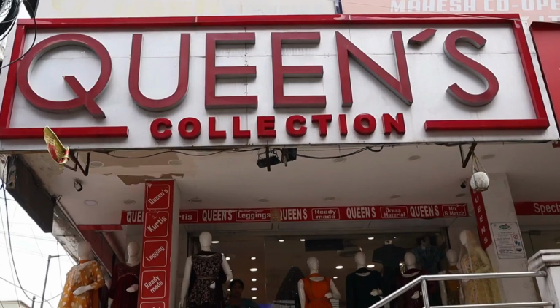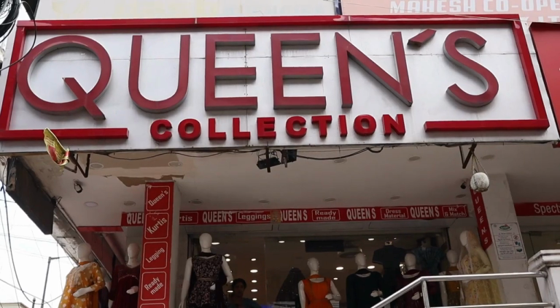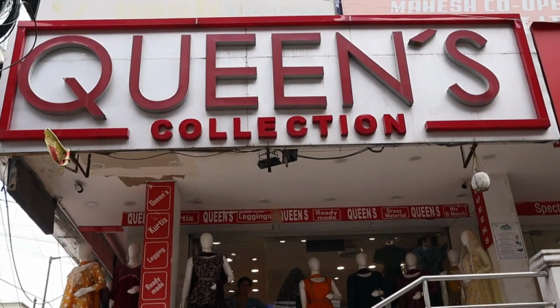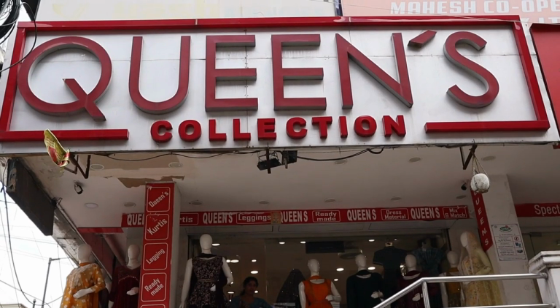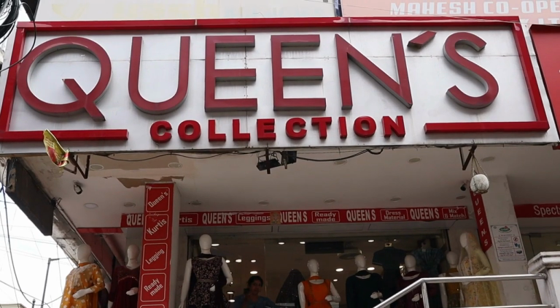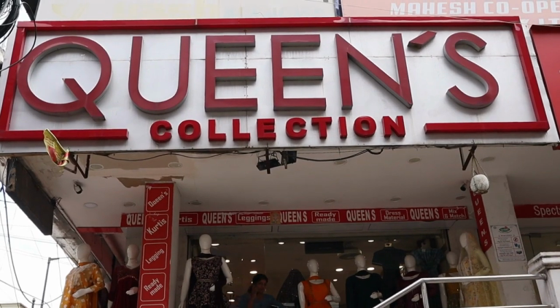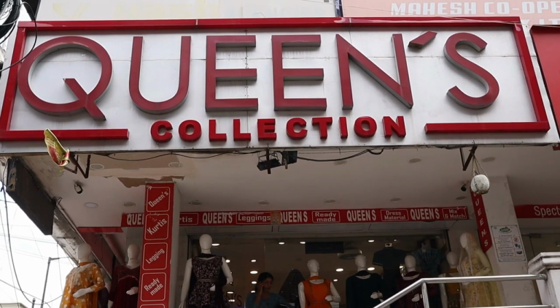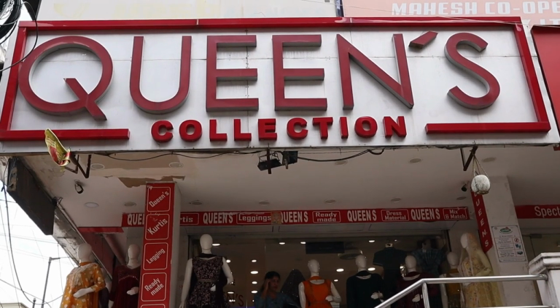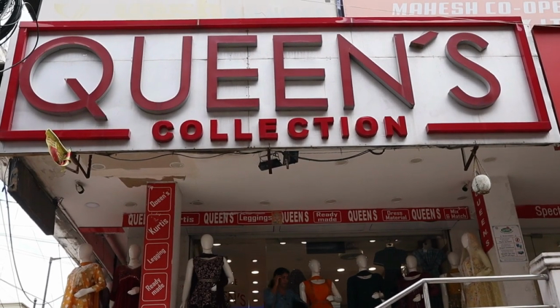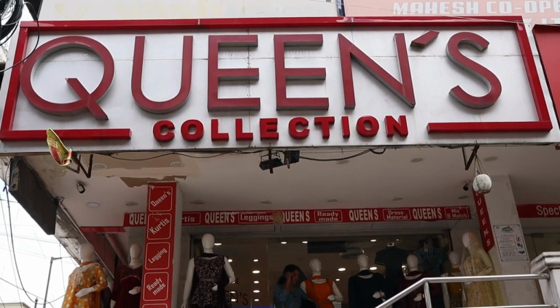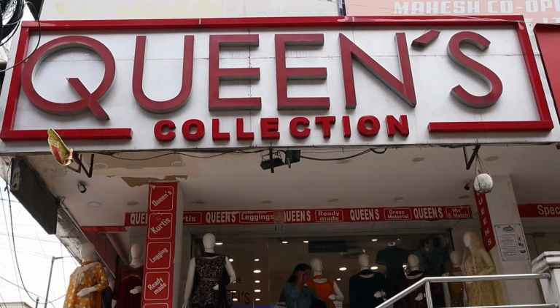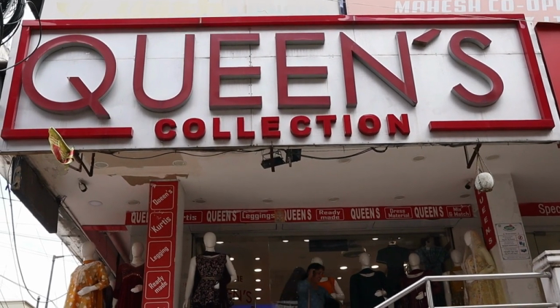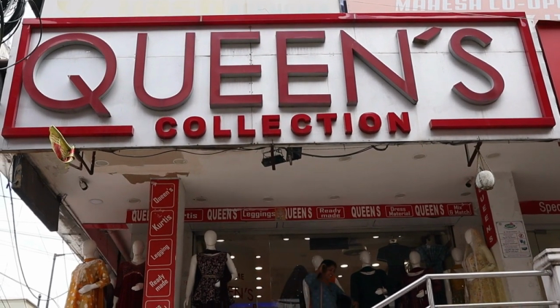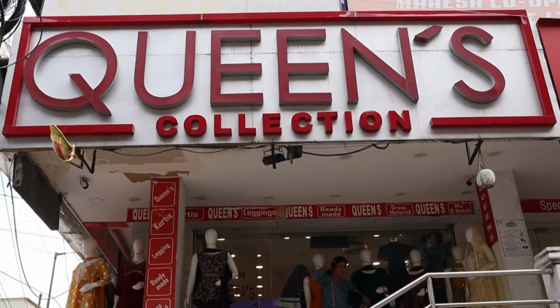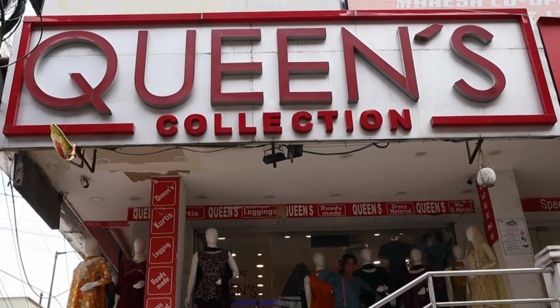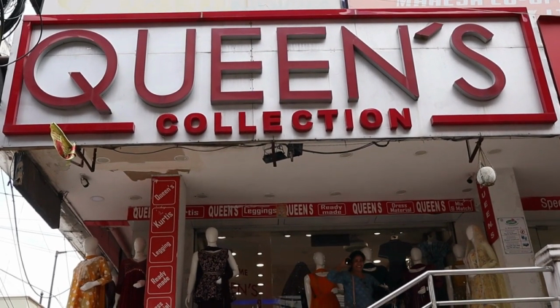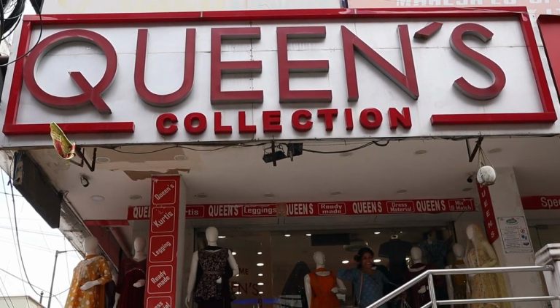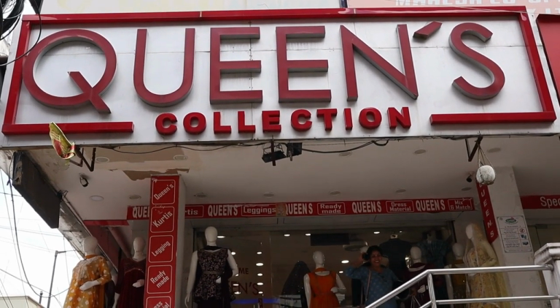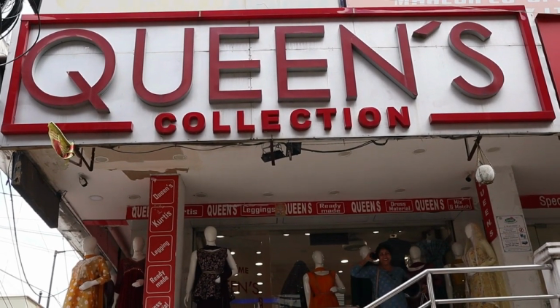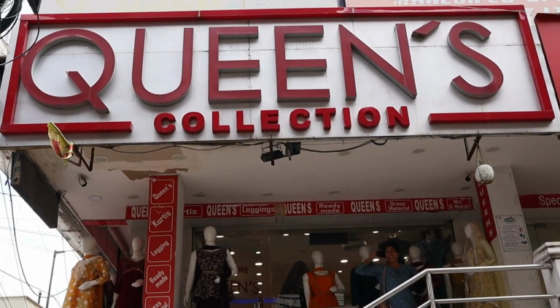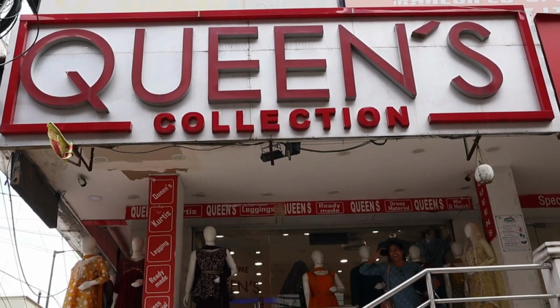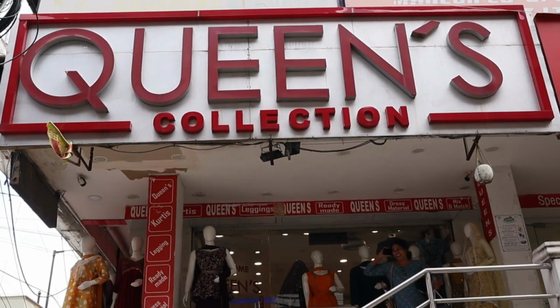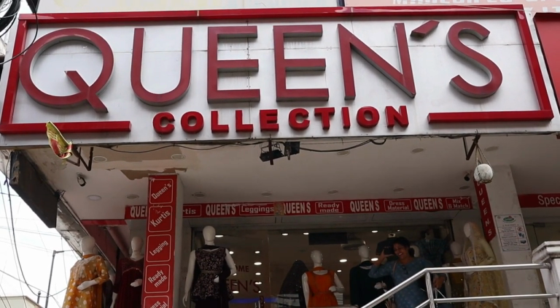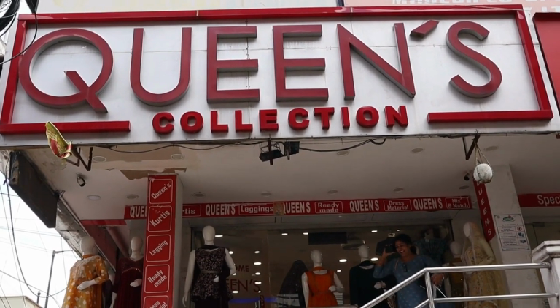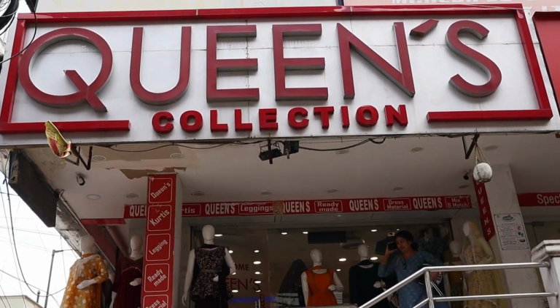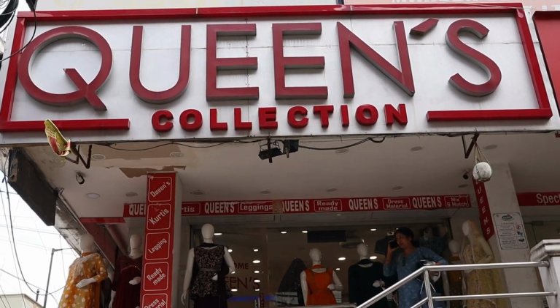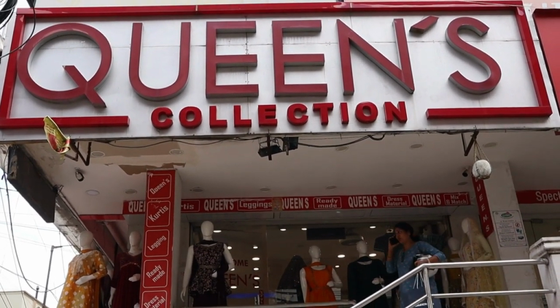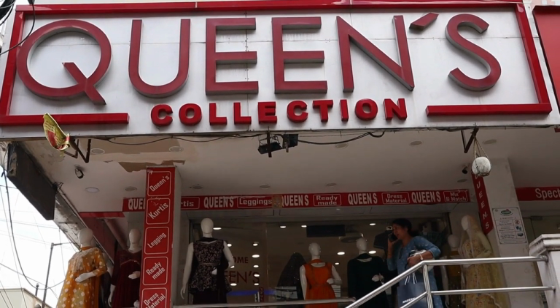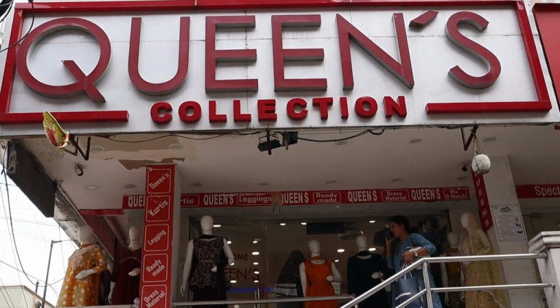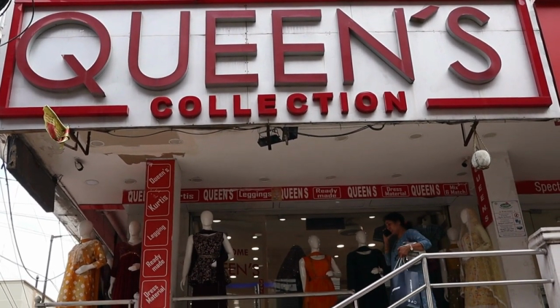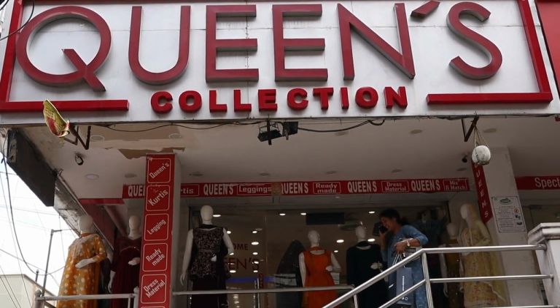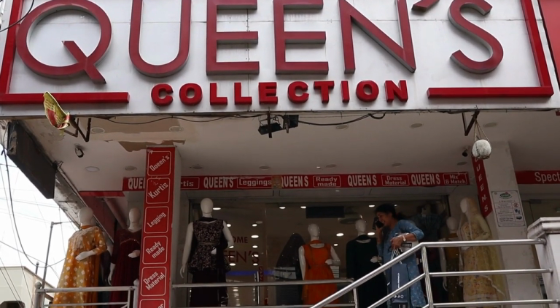Hey friends, welcome to Queen's collection. Today I have a lot of gowns collection. There are many different and uncommon collections.